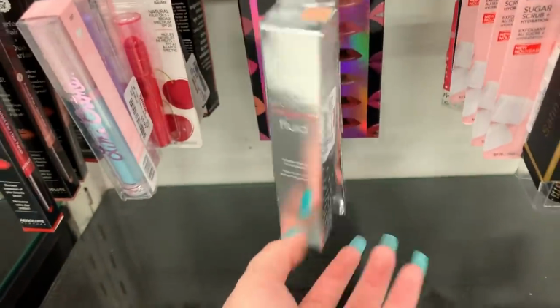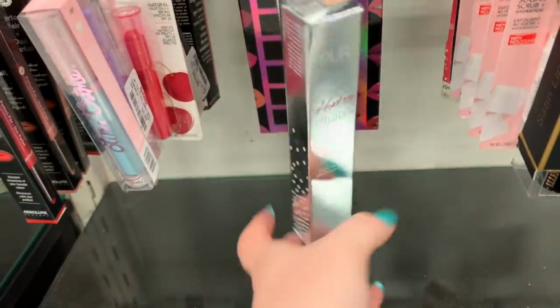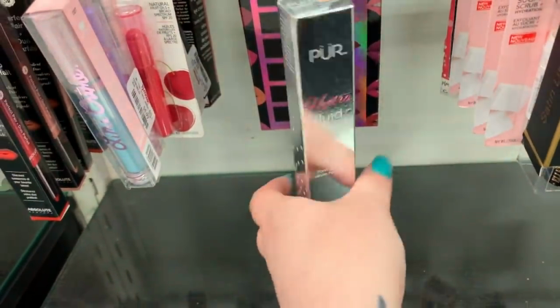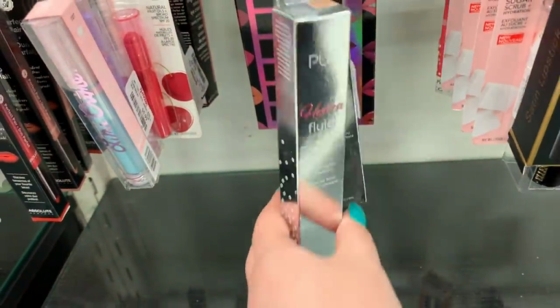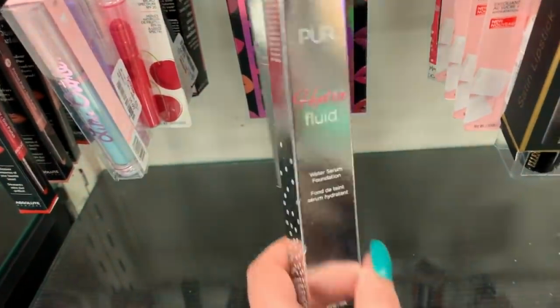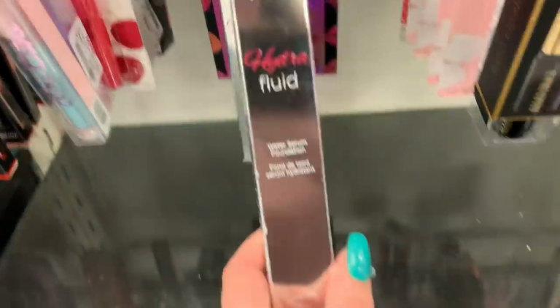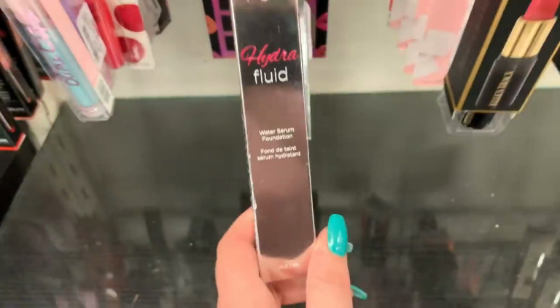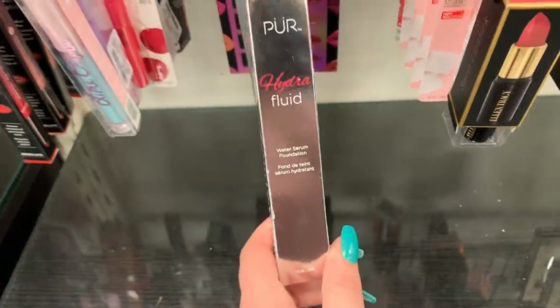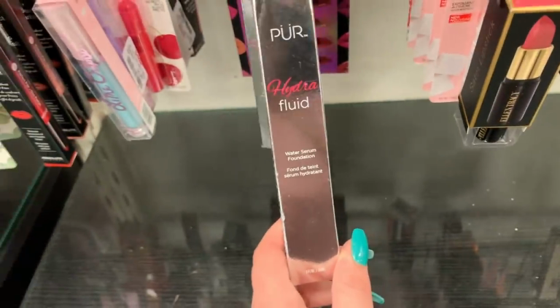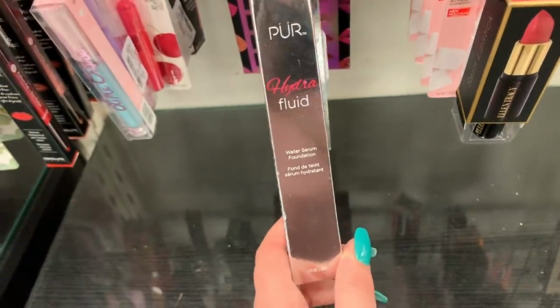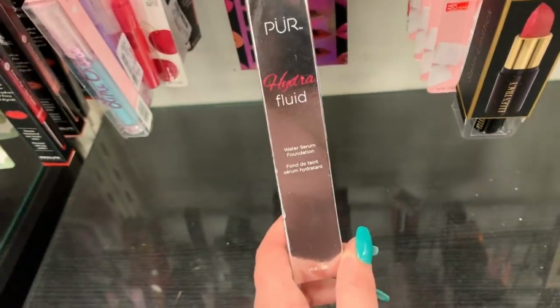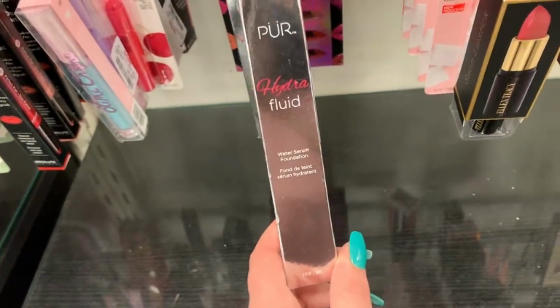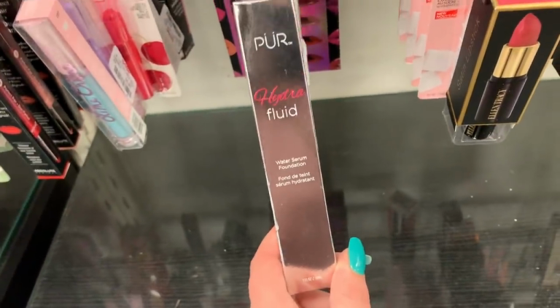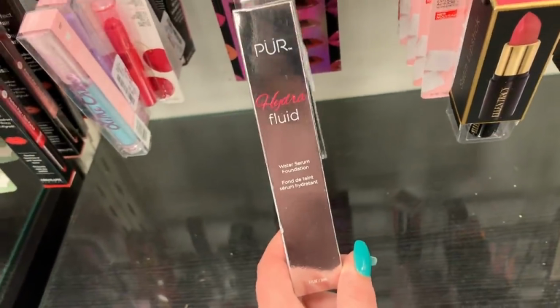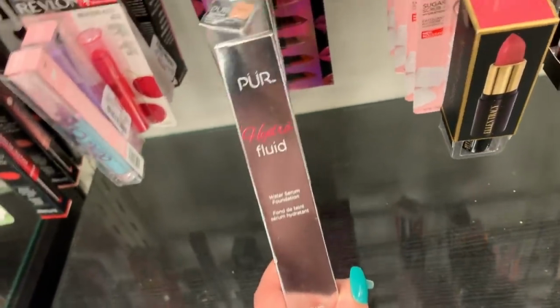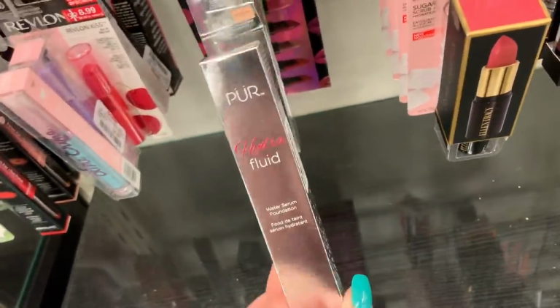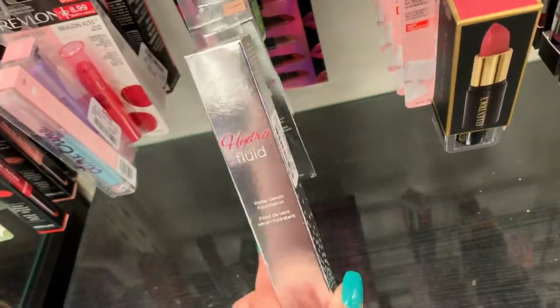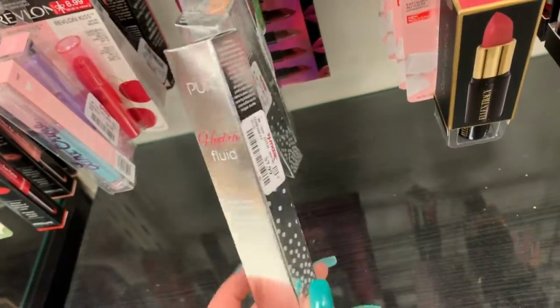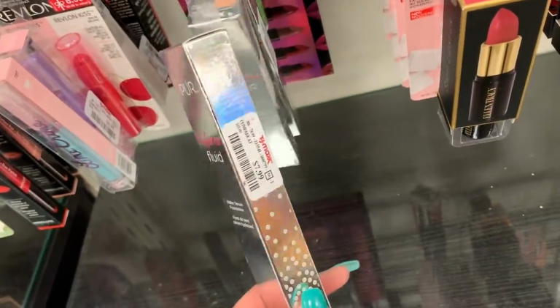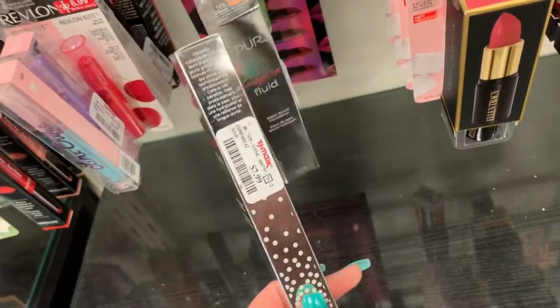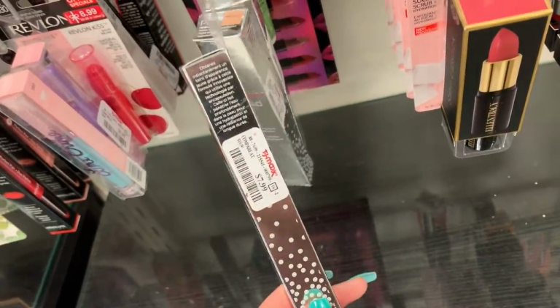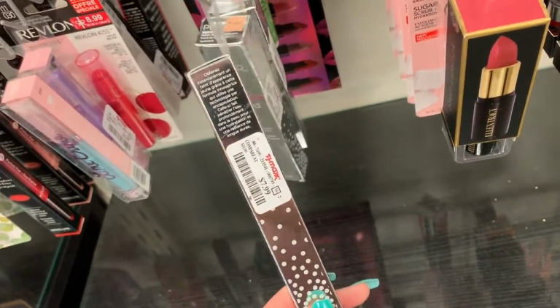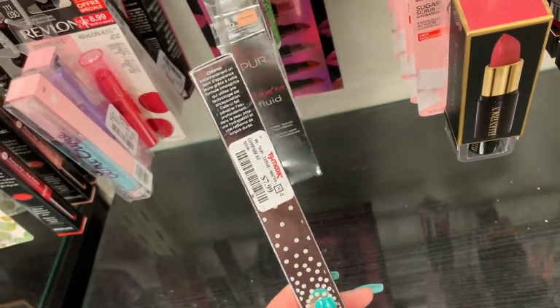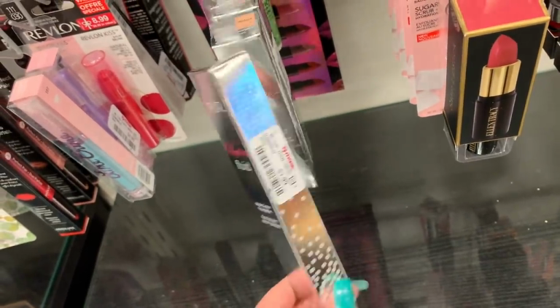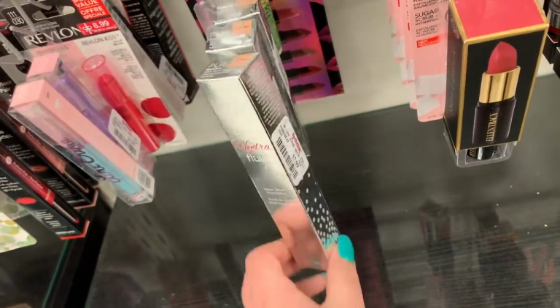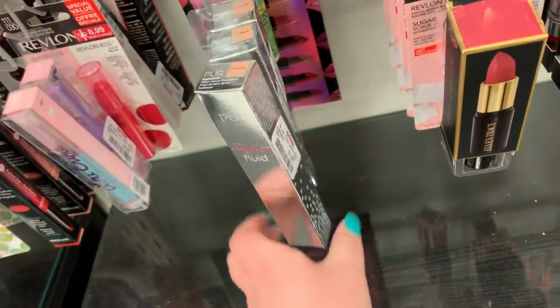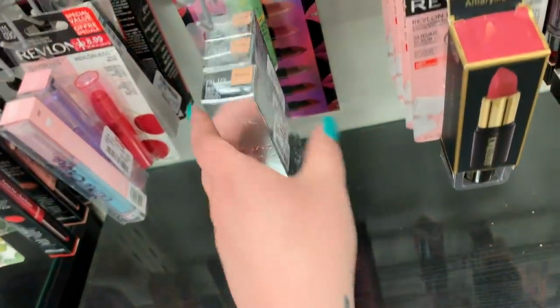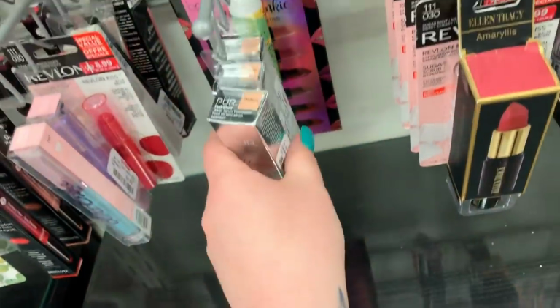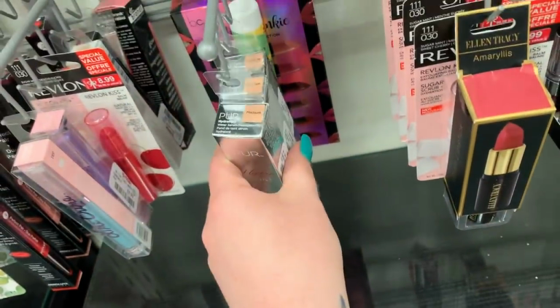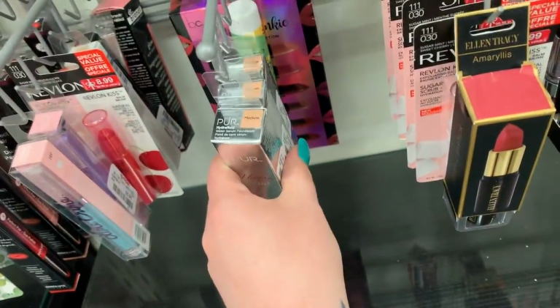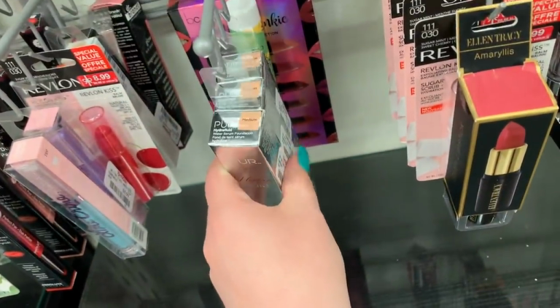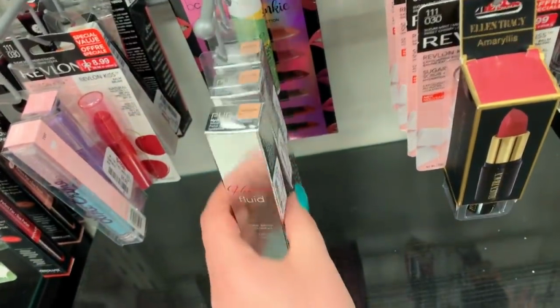They have a bunch of these hydro fluids here from Pure — I think we saw these a few weeks ago. It says it's a water serum foundation, they're $7.99 apiece, and they're all in the shade Medium.